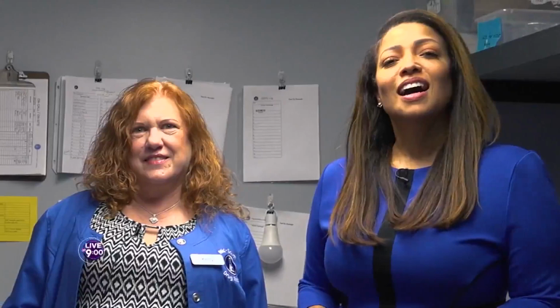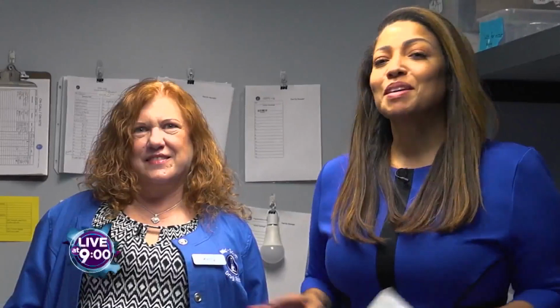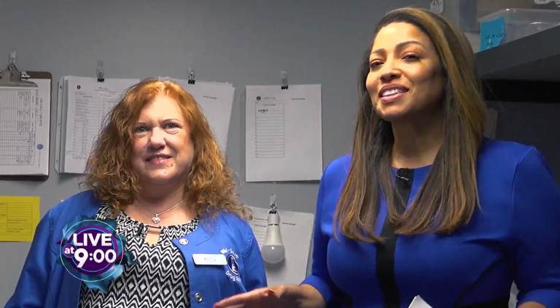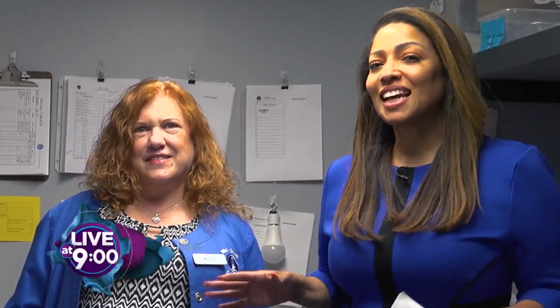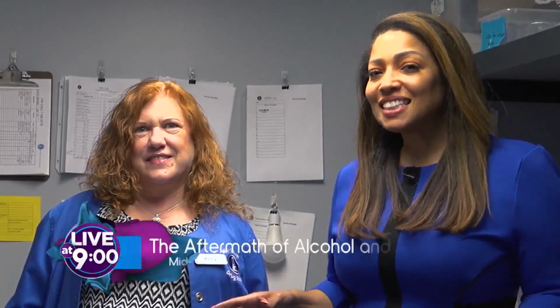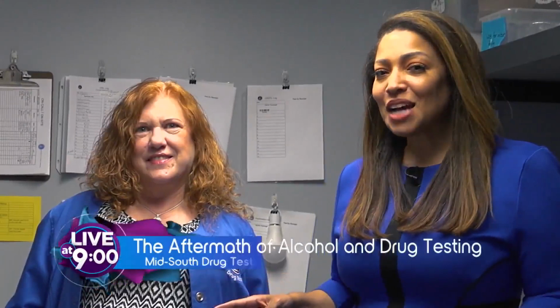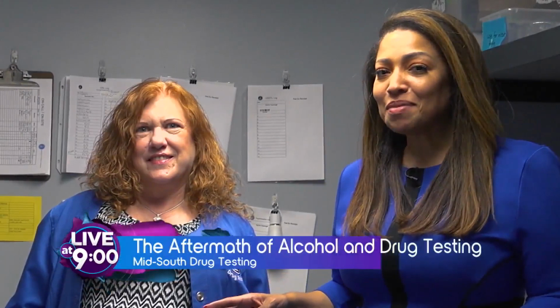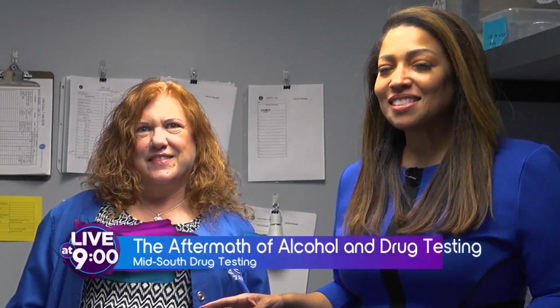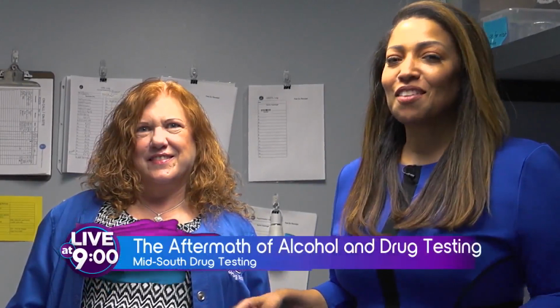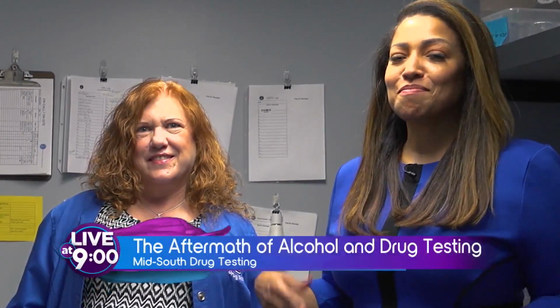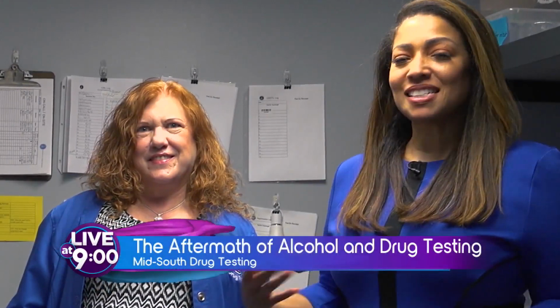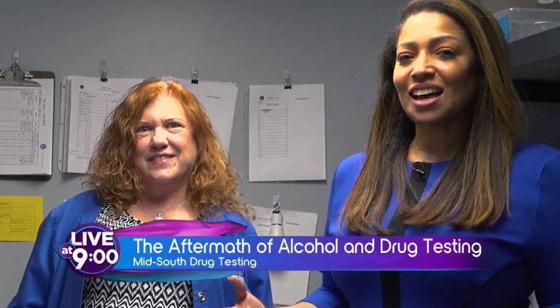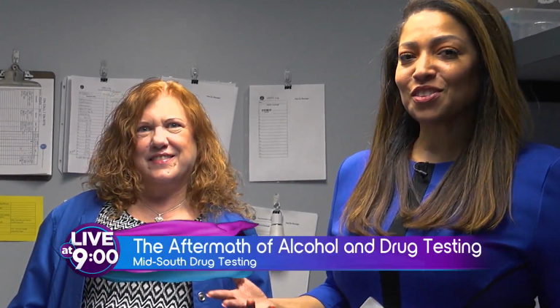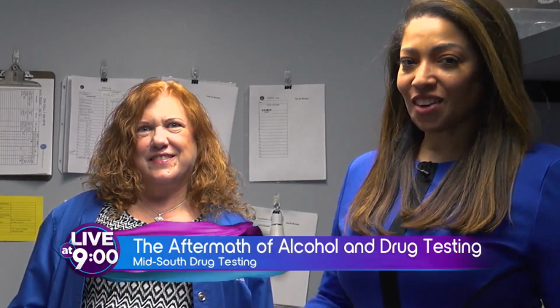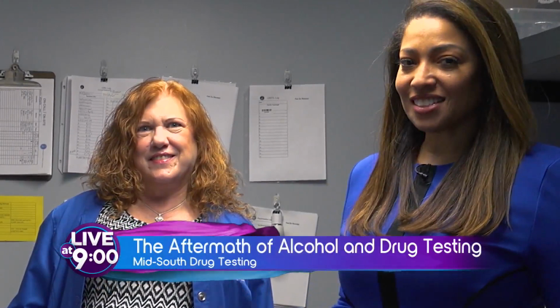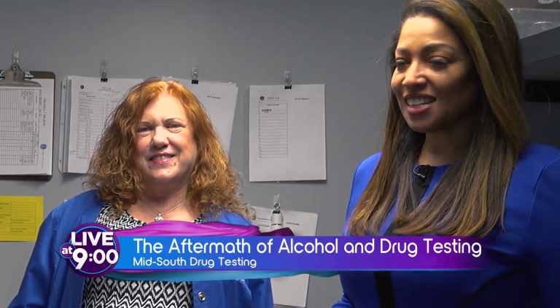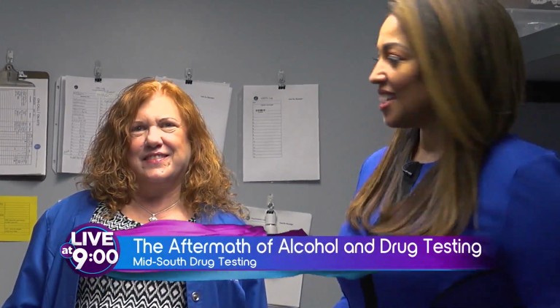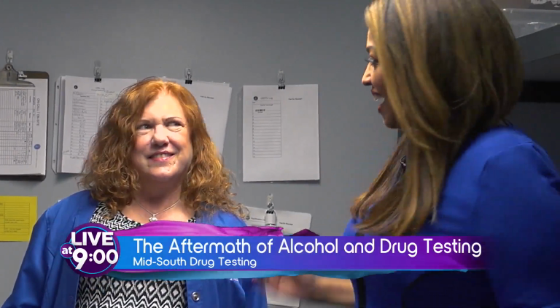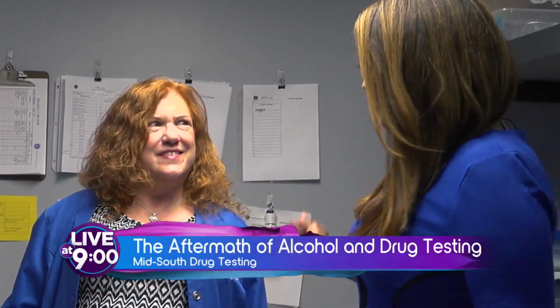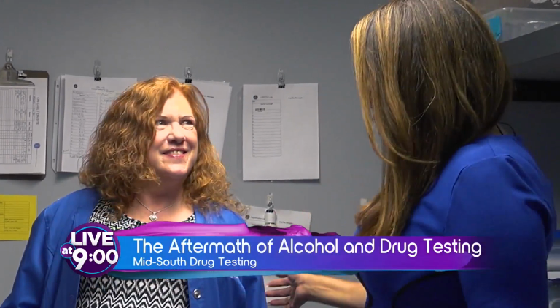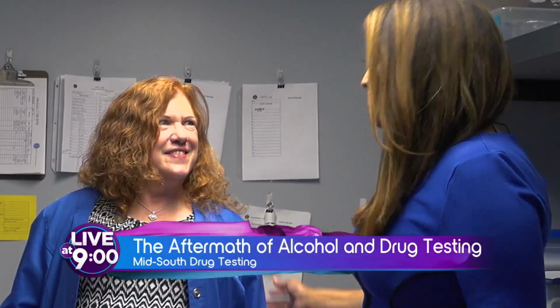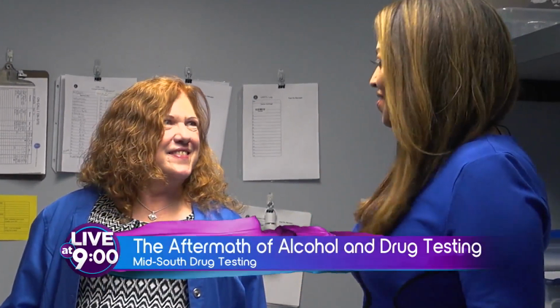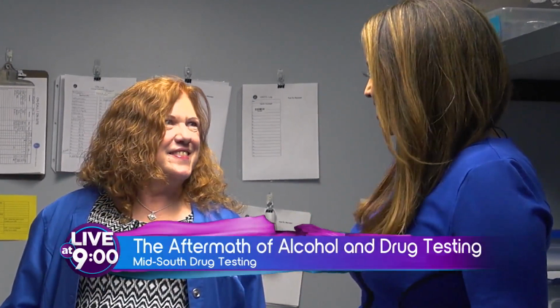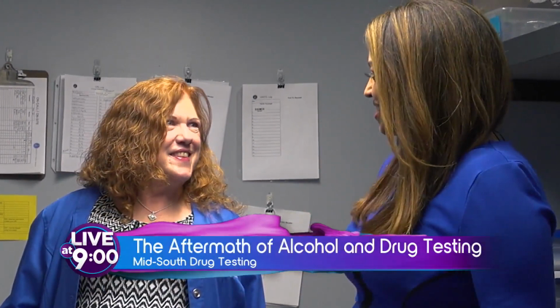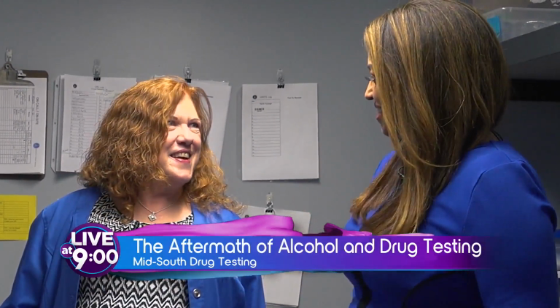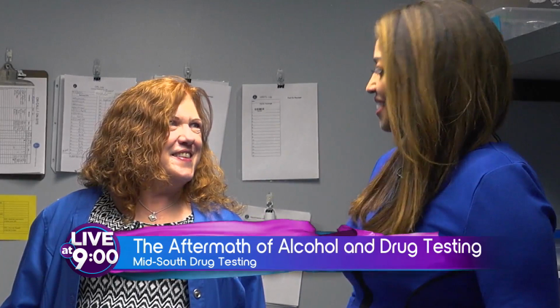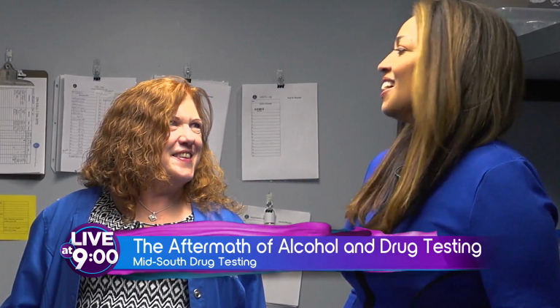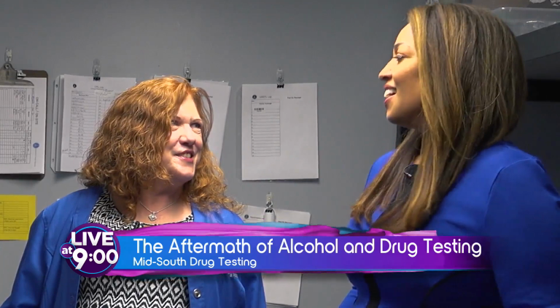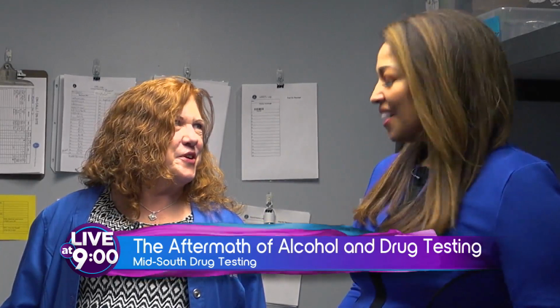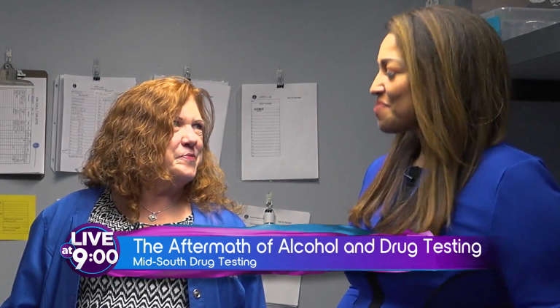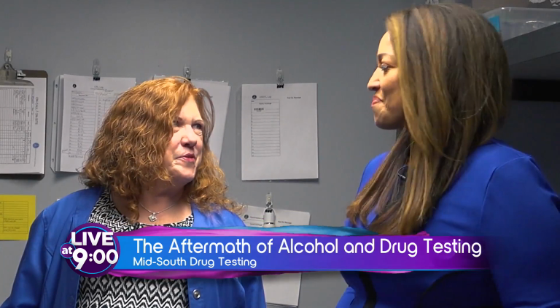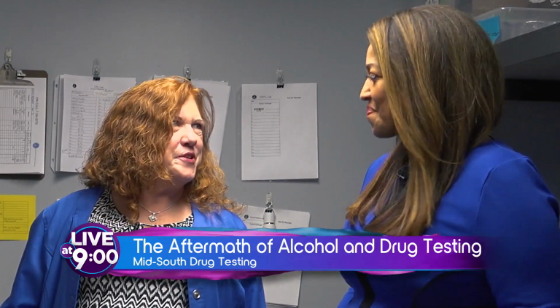I'm here with Kelly Dobbins of Mid-South Drug Testing. Thanks for having us. It's great to be with you.